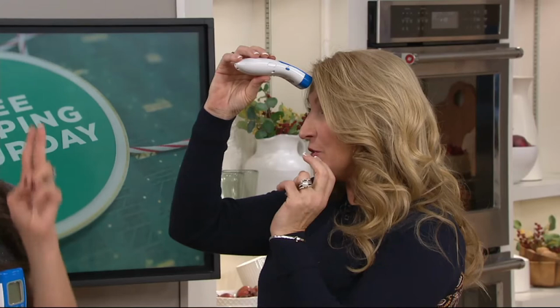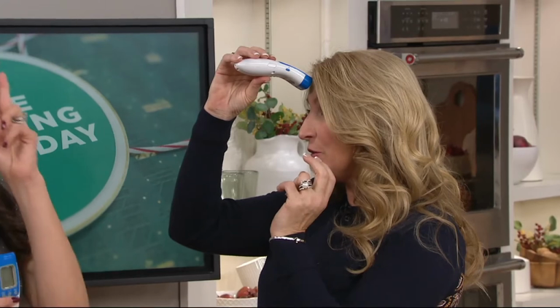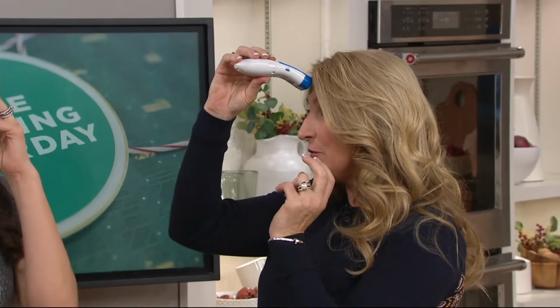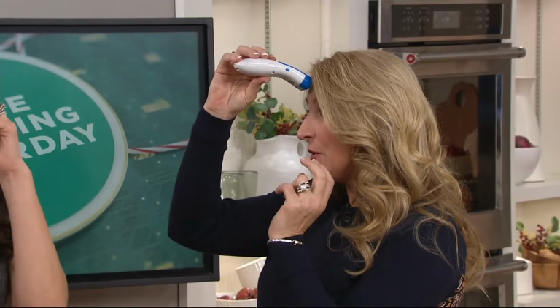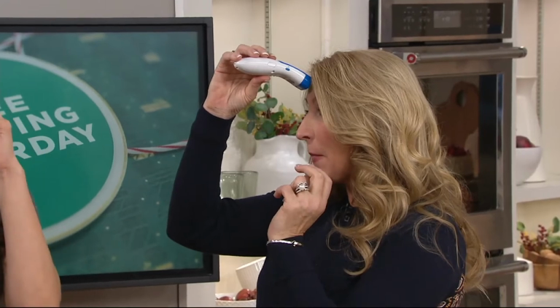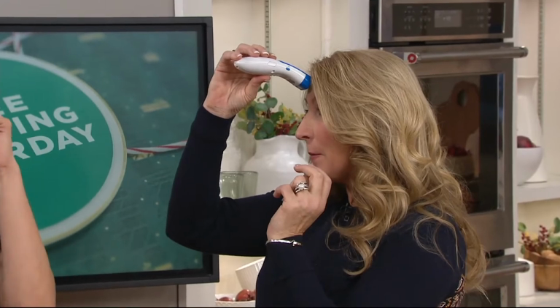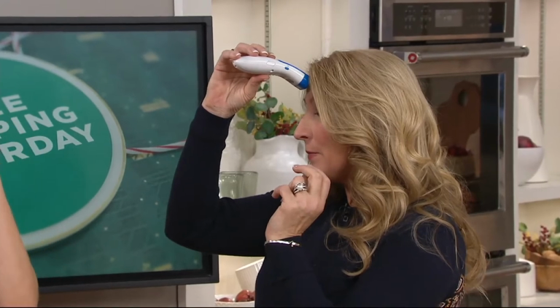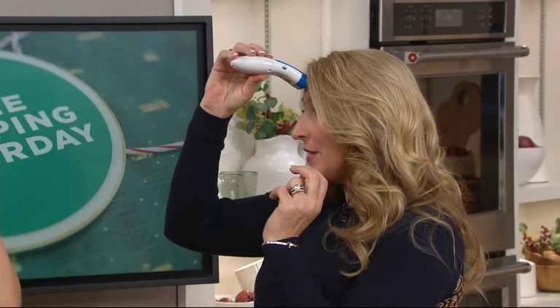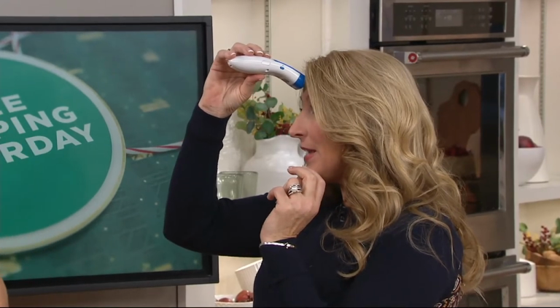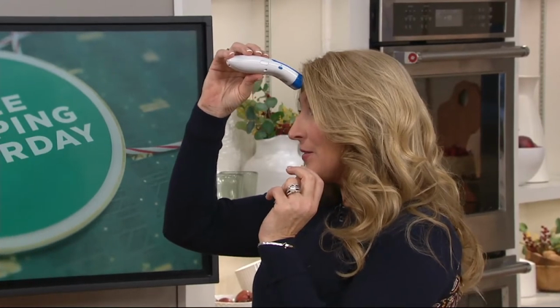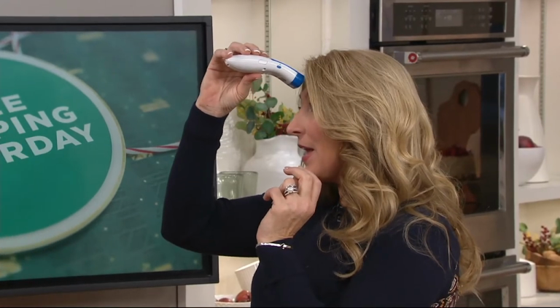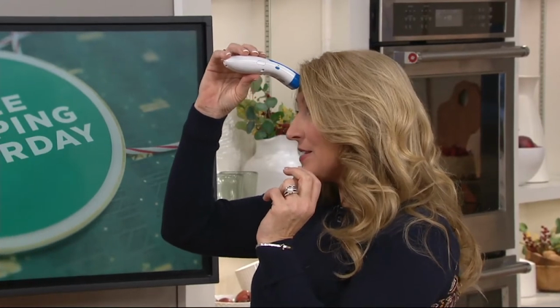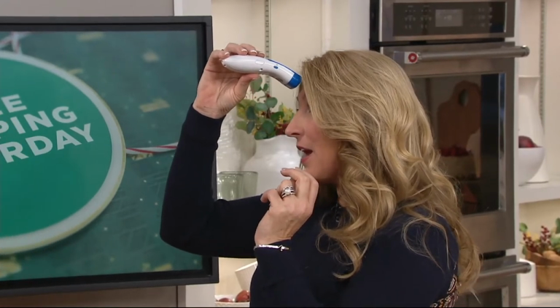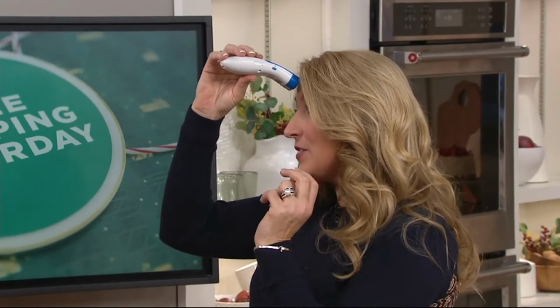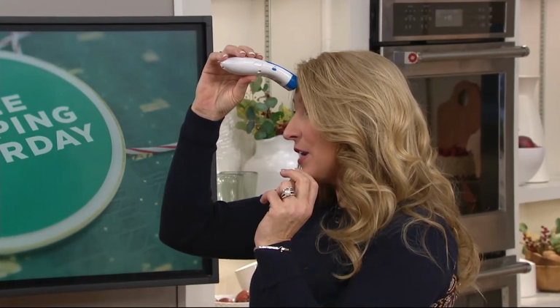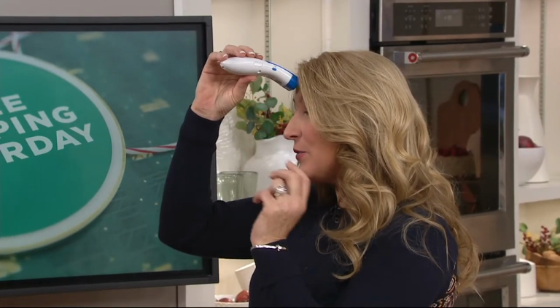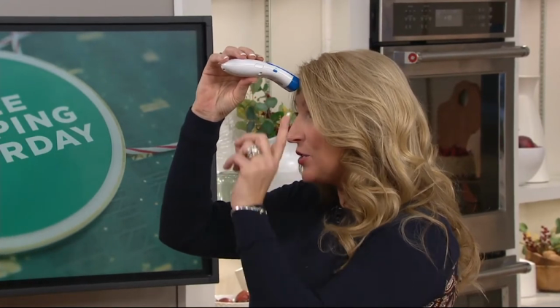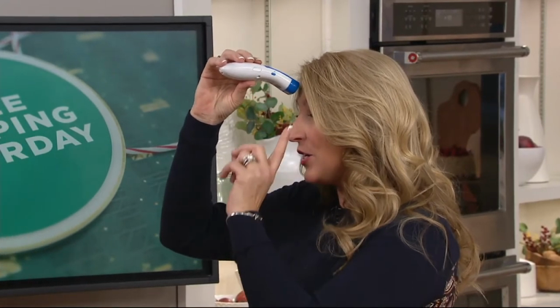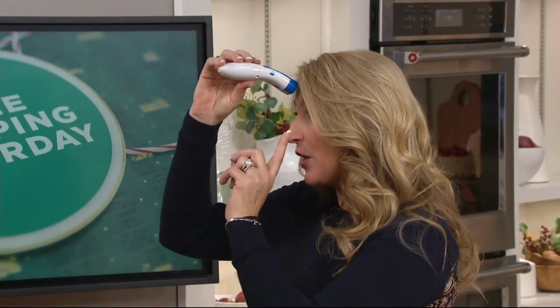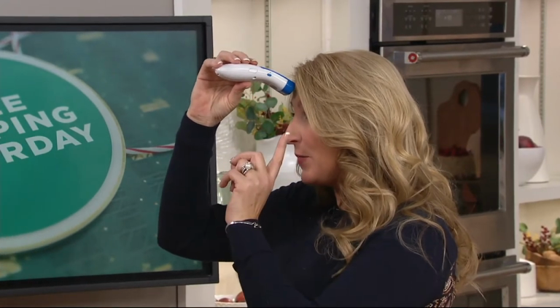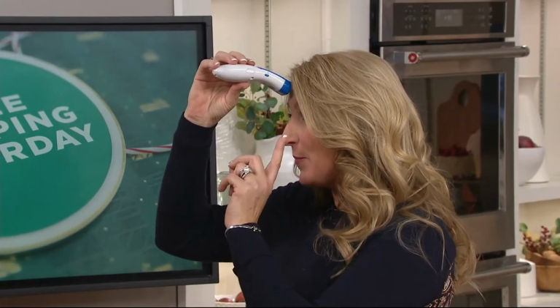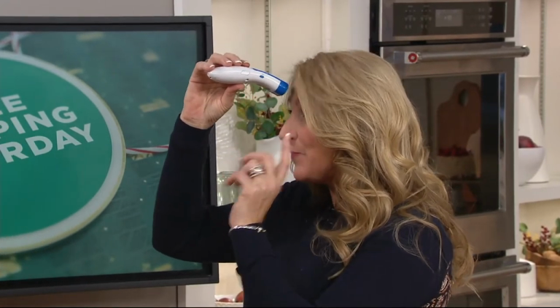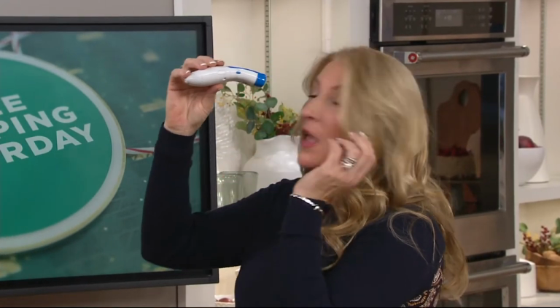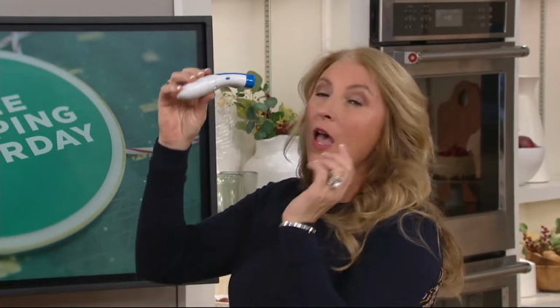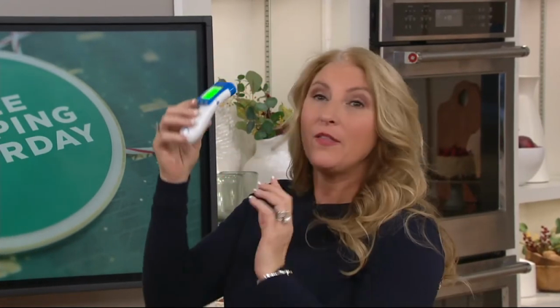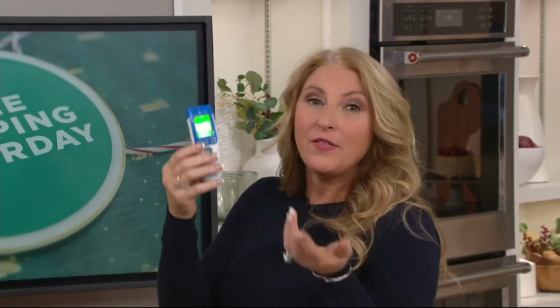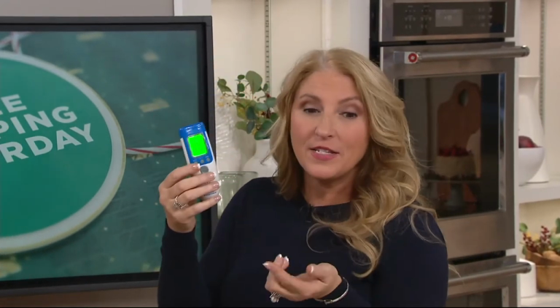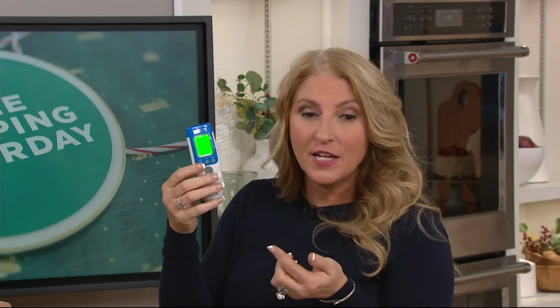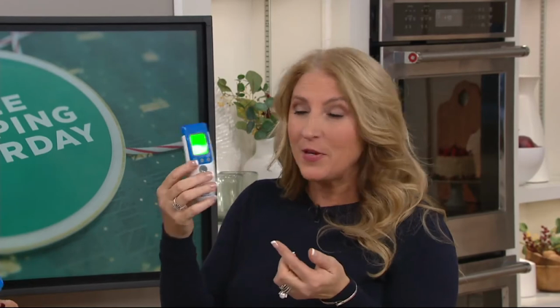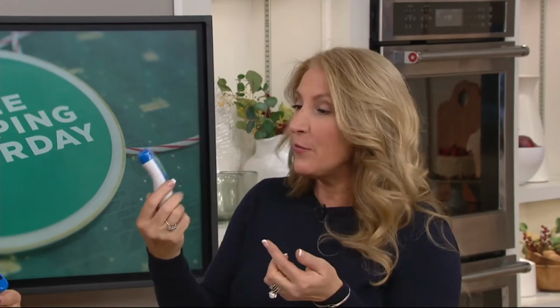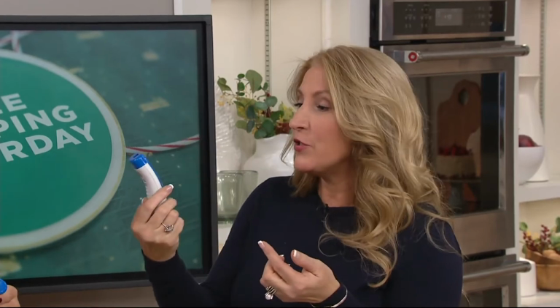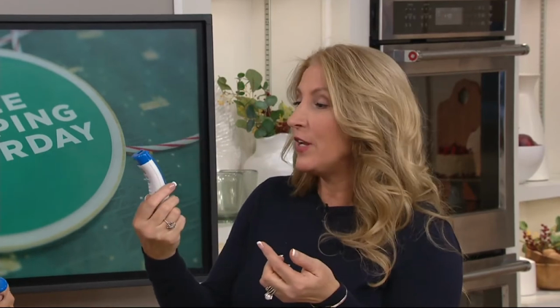So you definitely don't want to start cross-contaminating one another. You just literally go about an inch or two — you can use your fingers as a guide if you need help. That's what I do. Did you hear that beep? And that's it. That's my temperature reading.